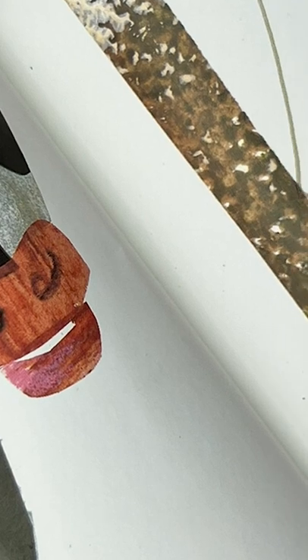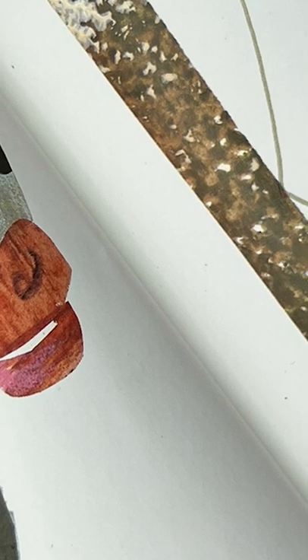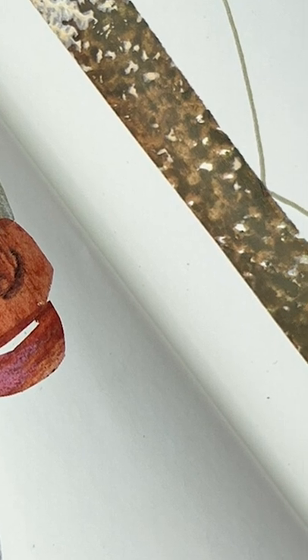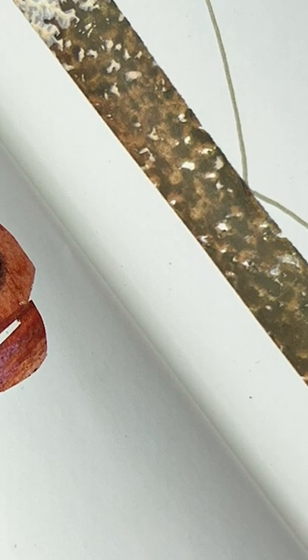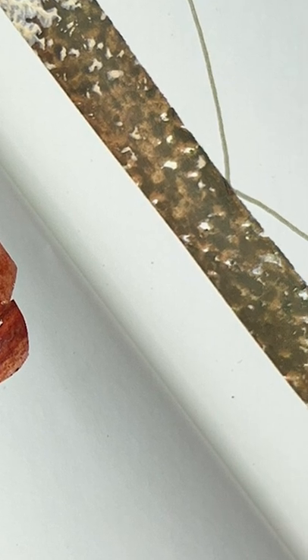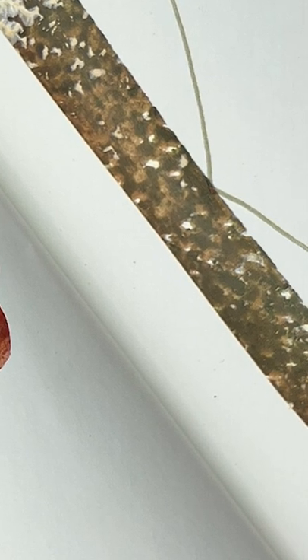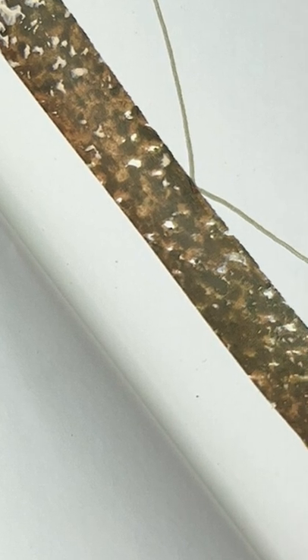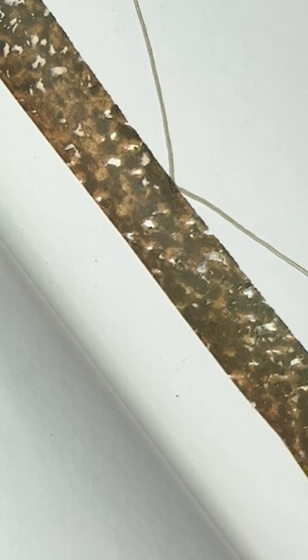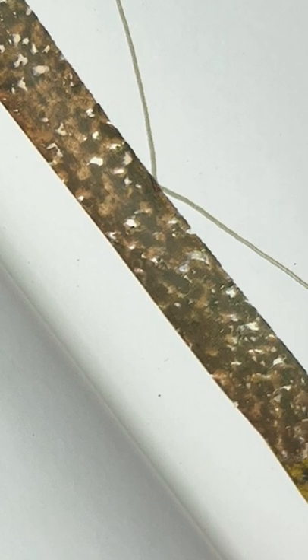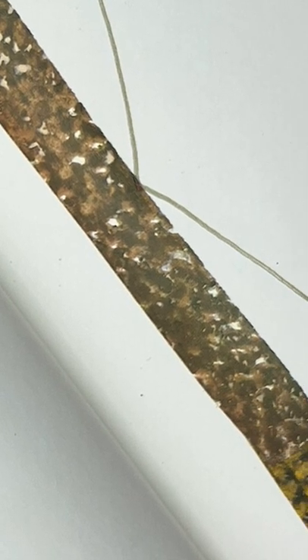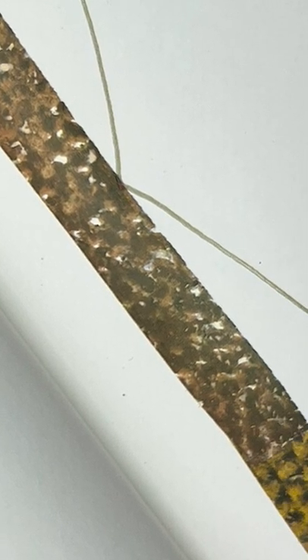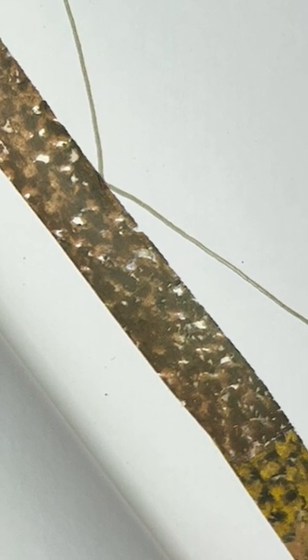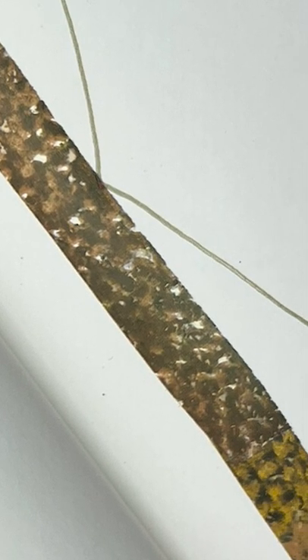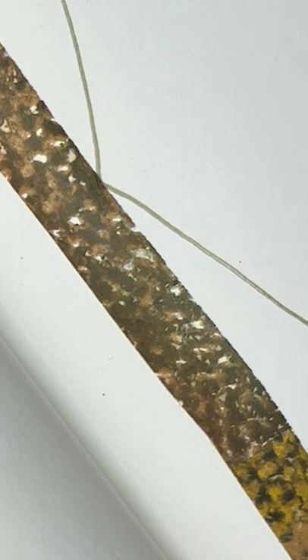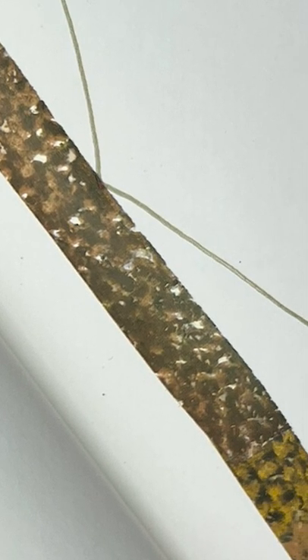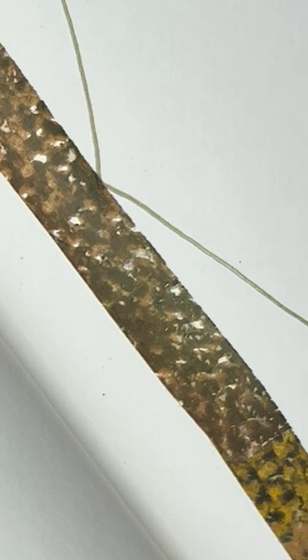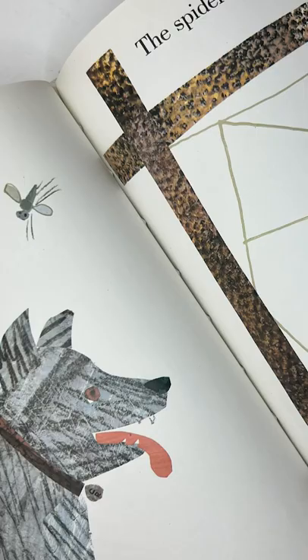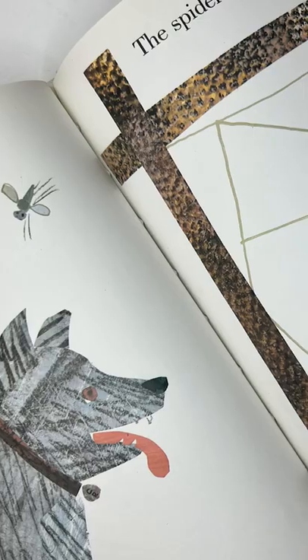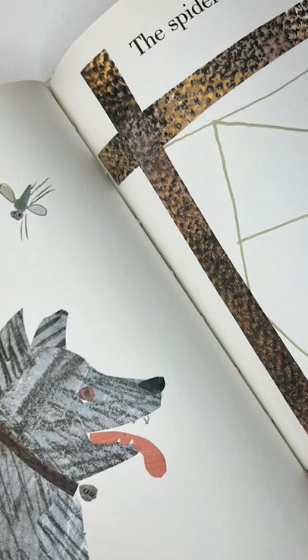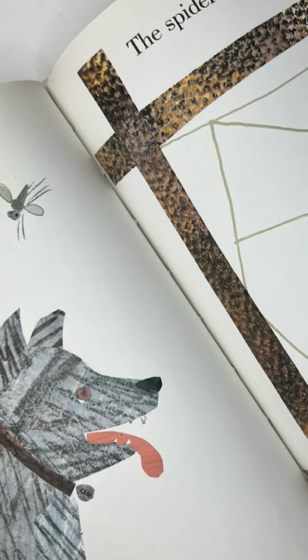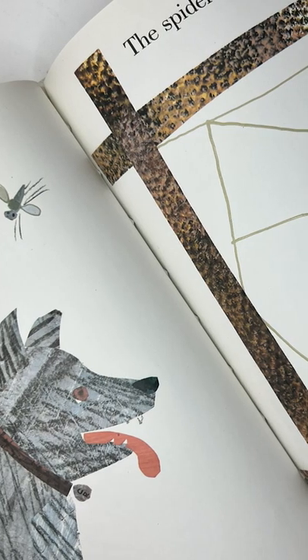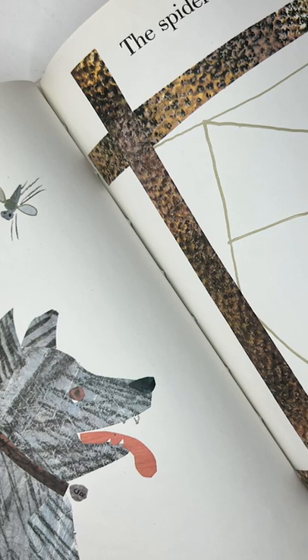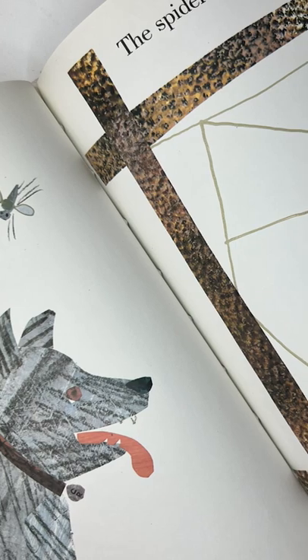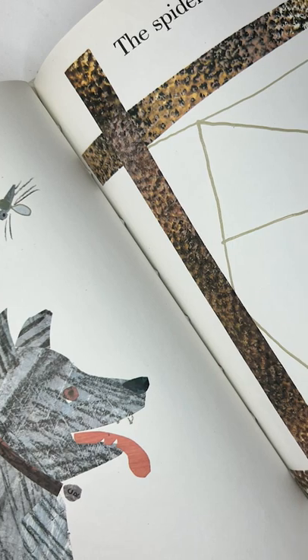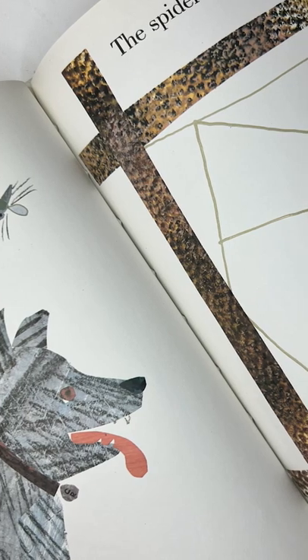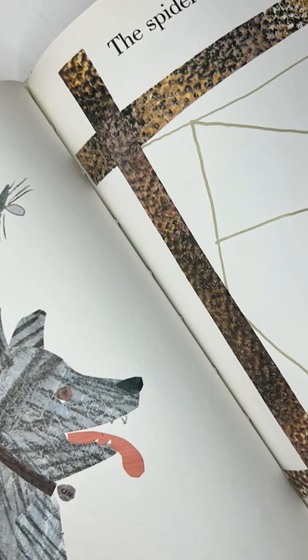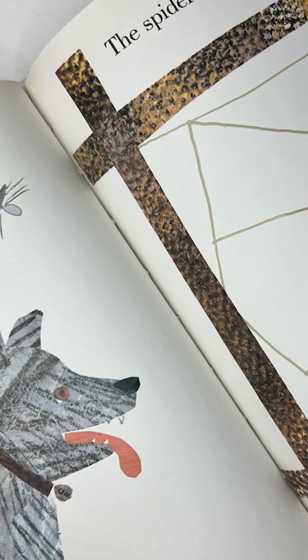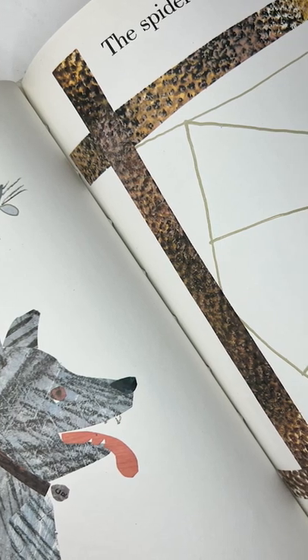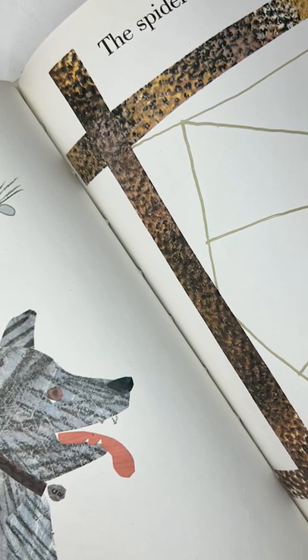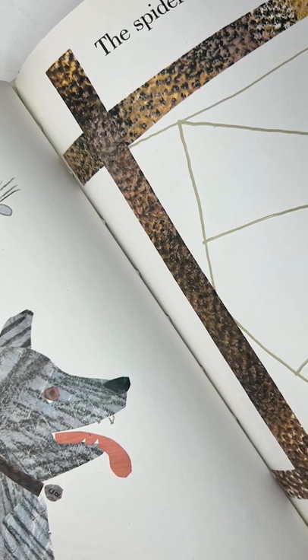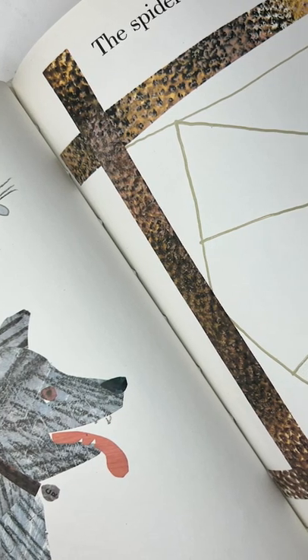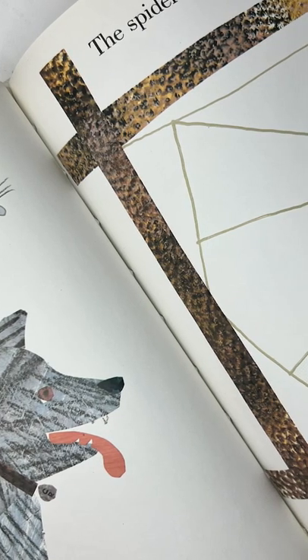We watch as she spins her web from beginning to end, and as she's spinning we talk about and practice all the different animal sounds.